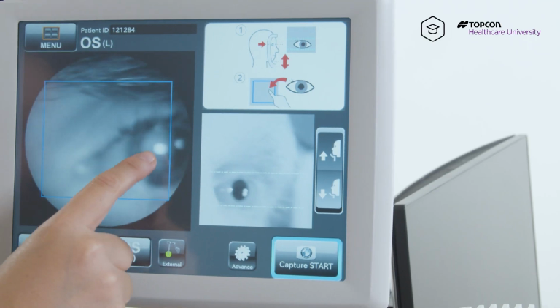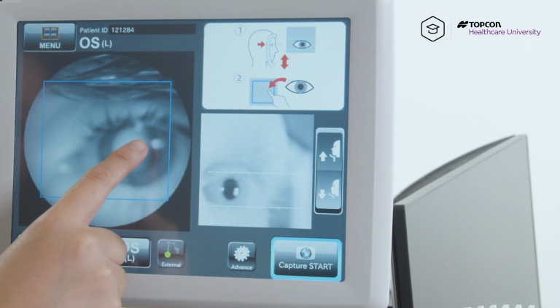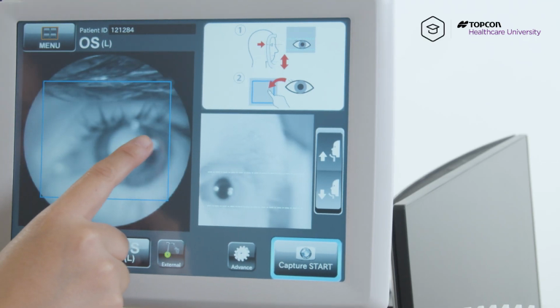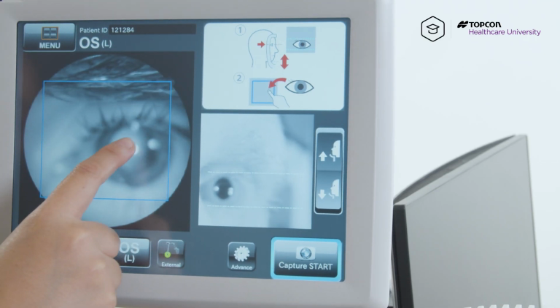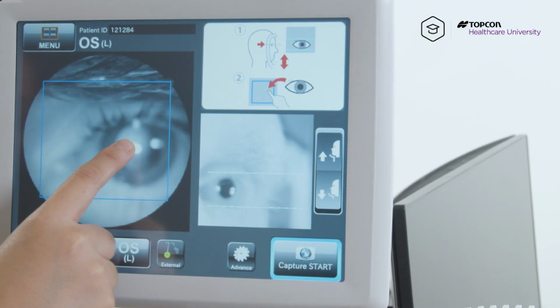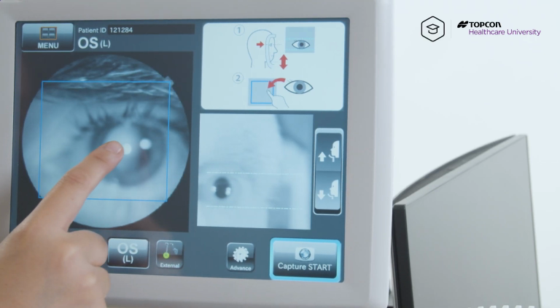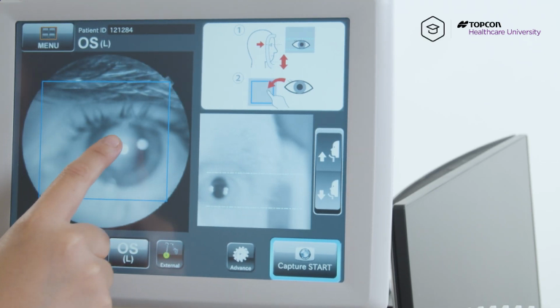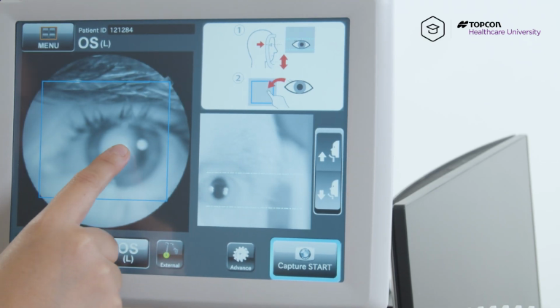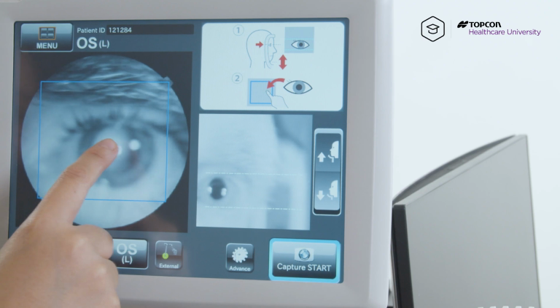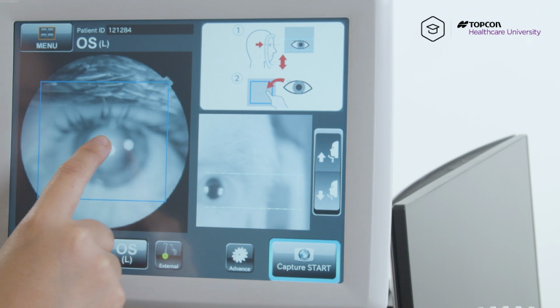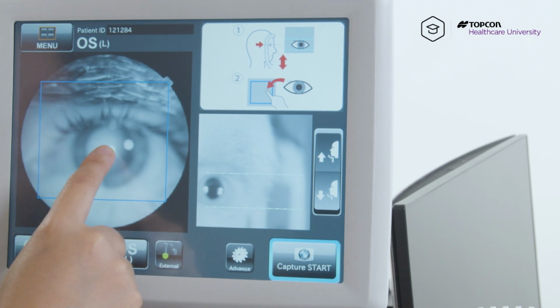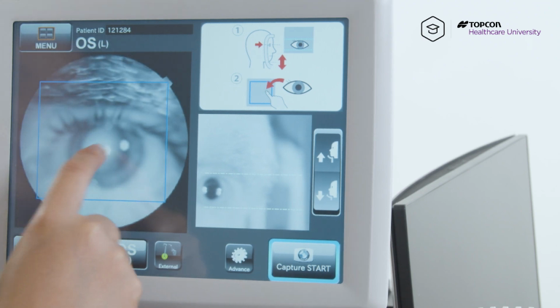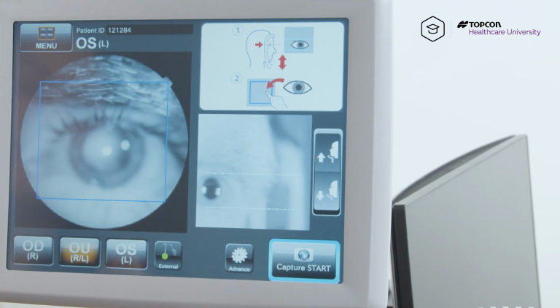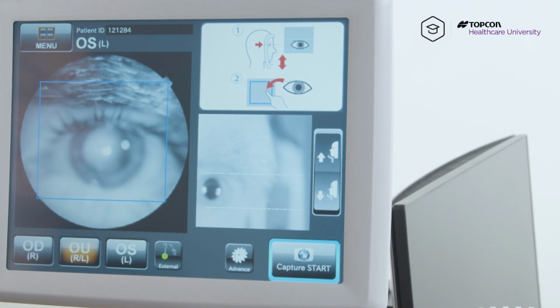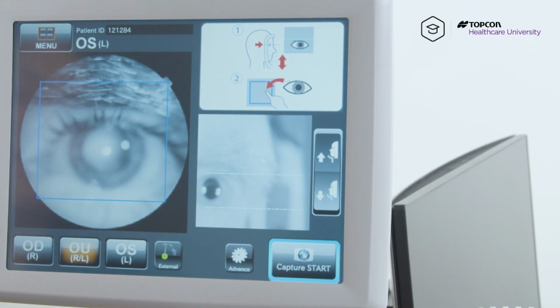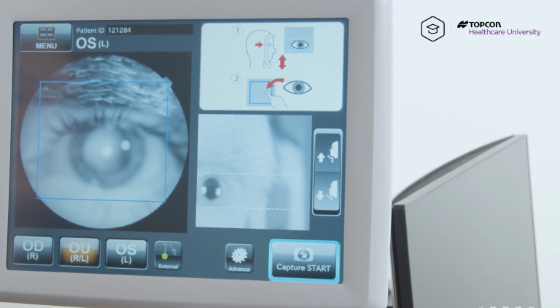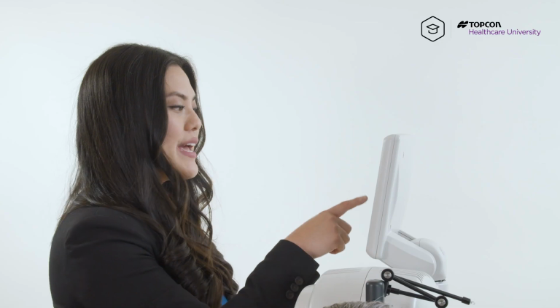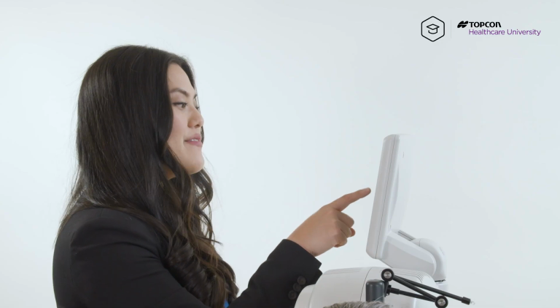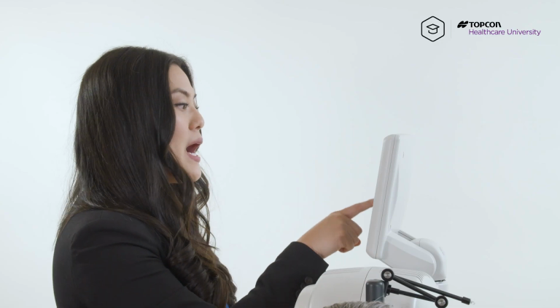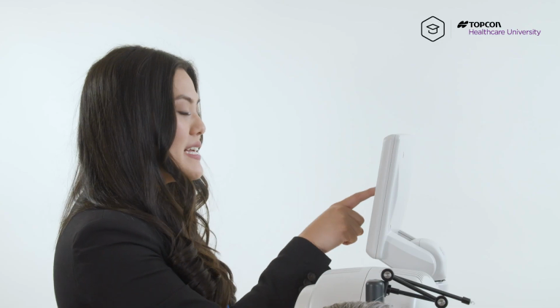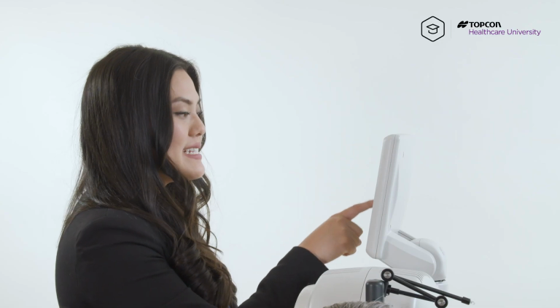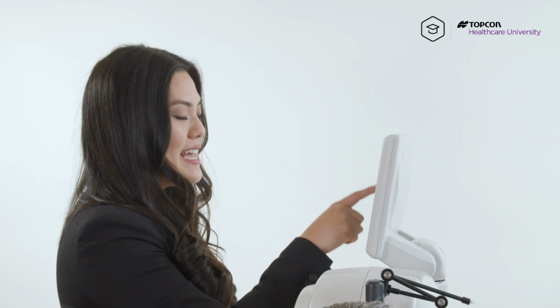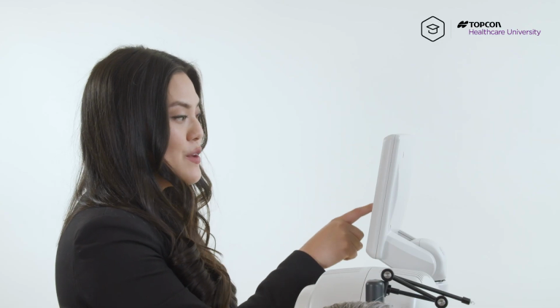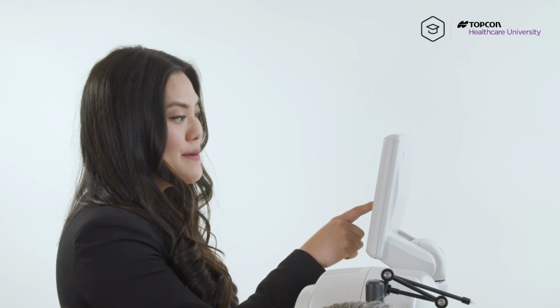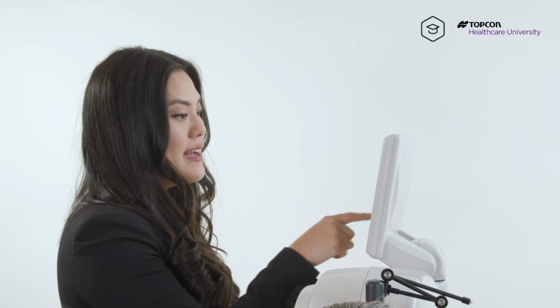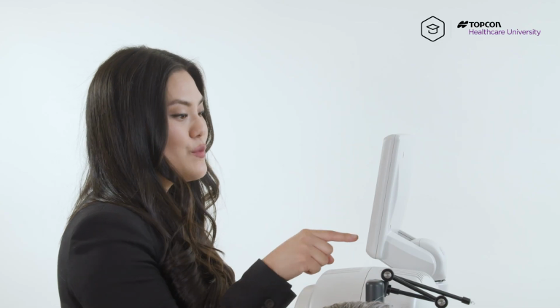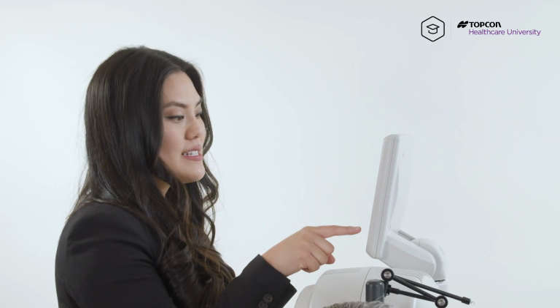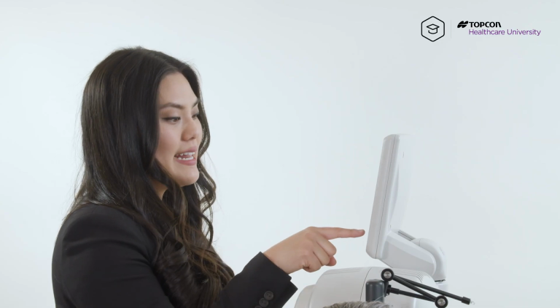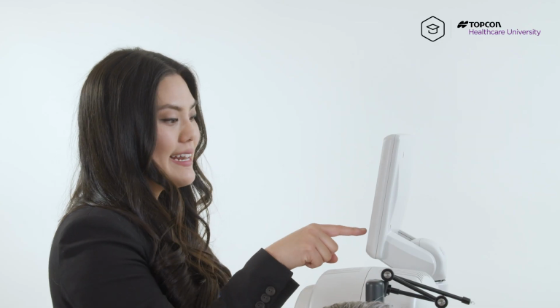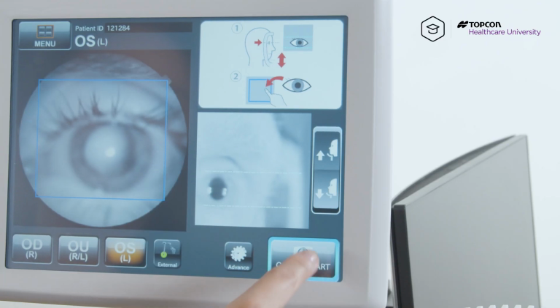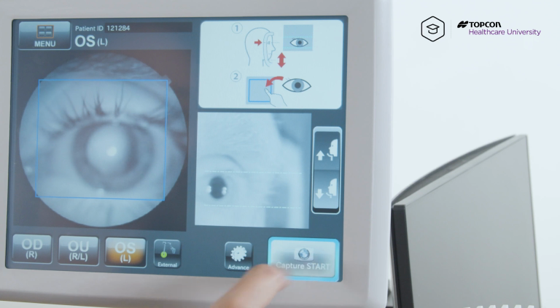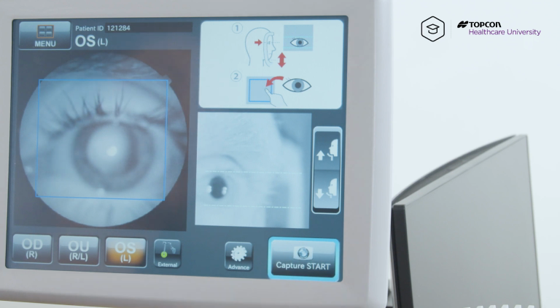So from here, we're going to center the pupil by tapping the center of the pupil. Once we have the optic disc in the red box, we're just going to hit capture start.